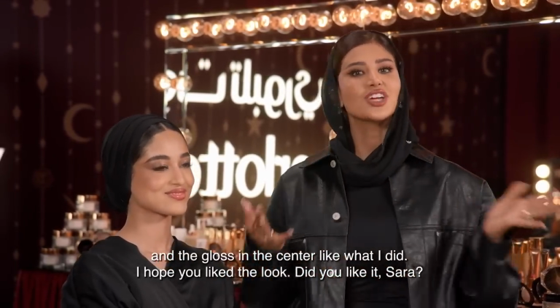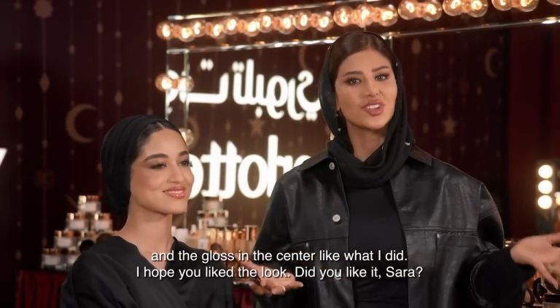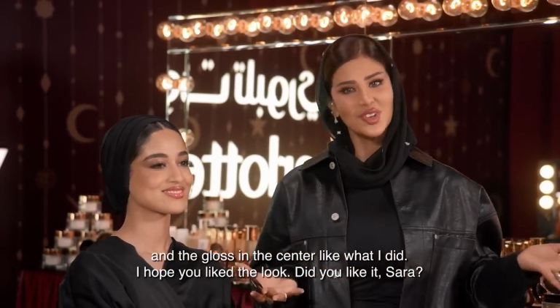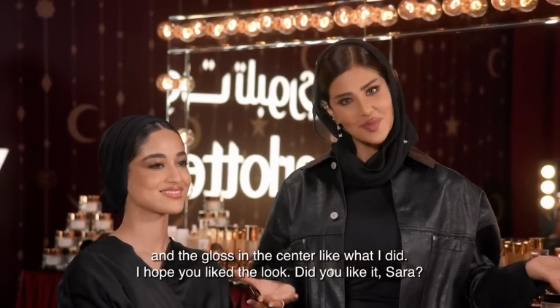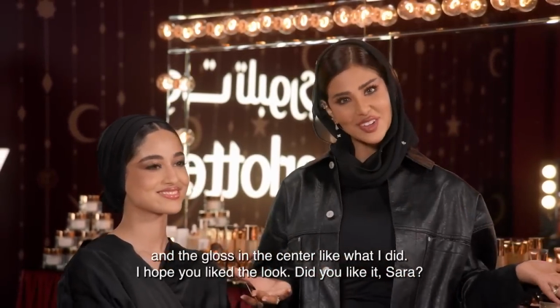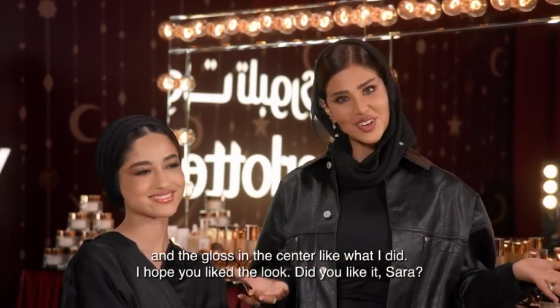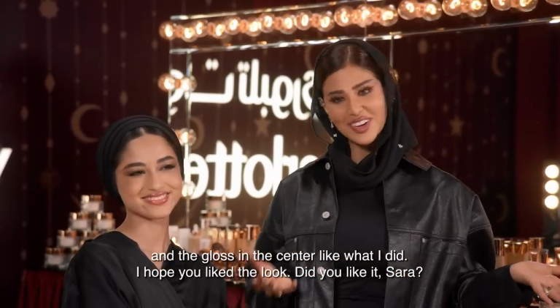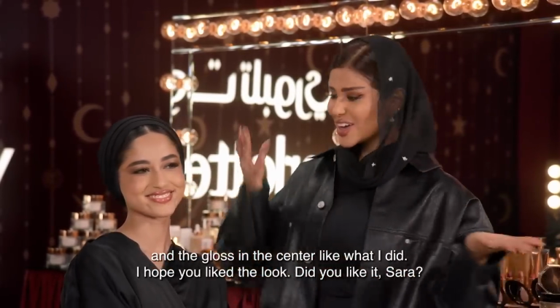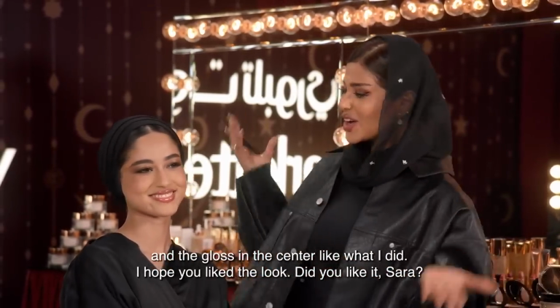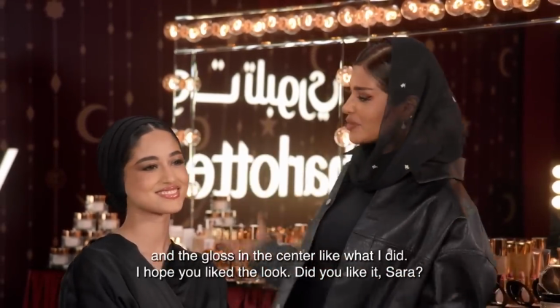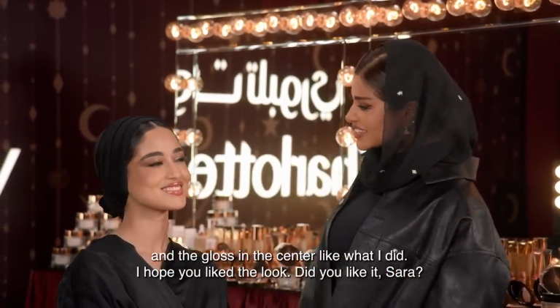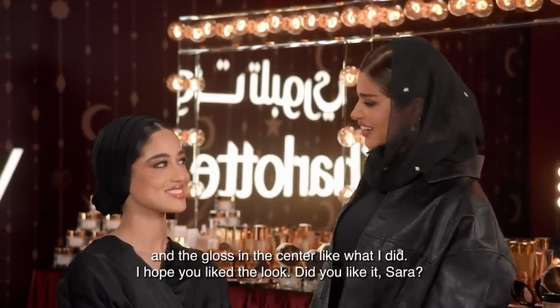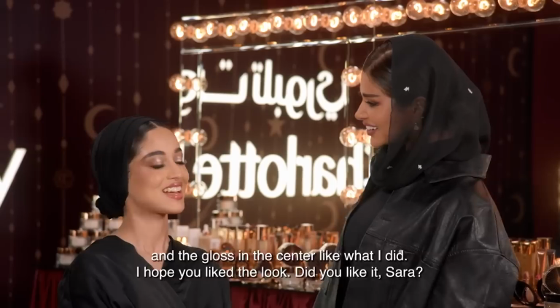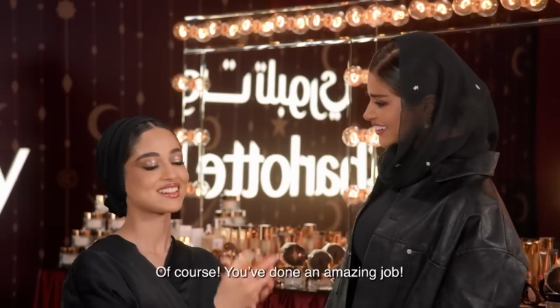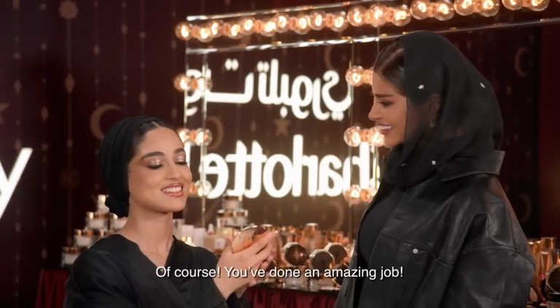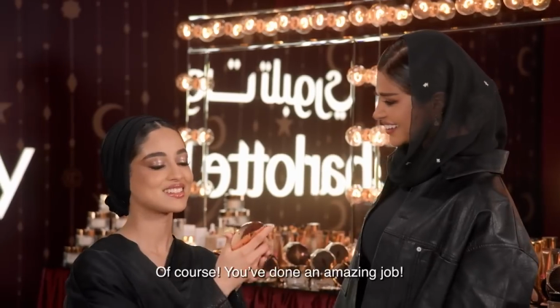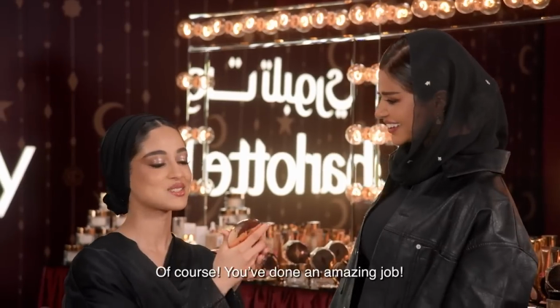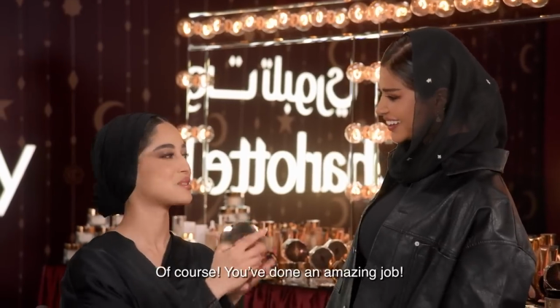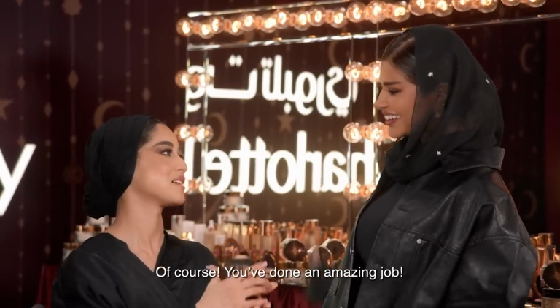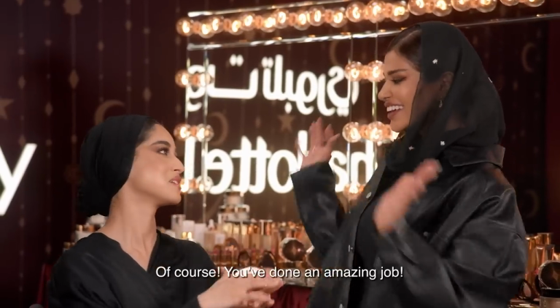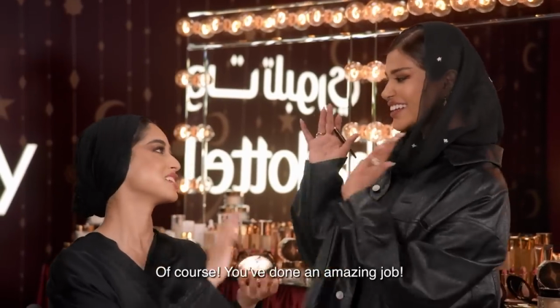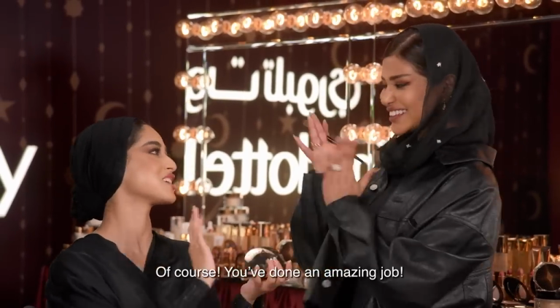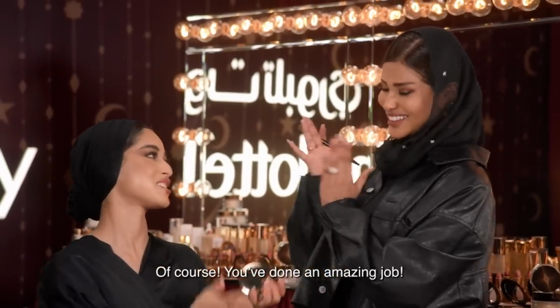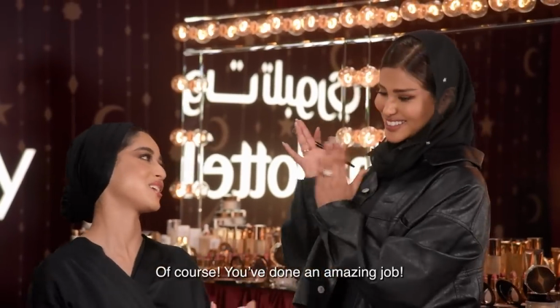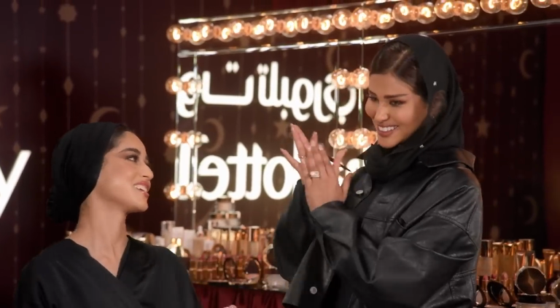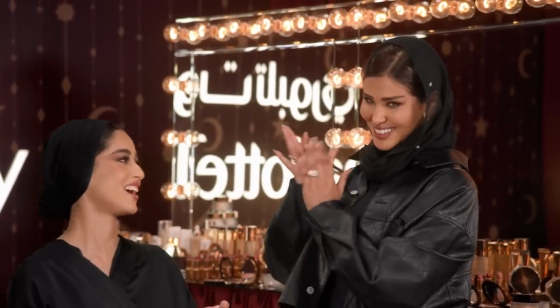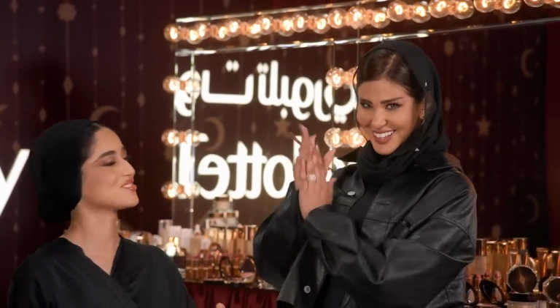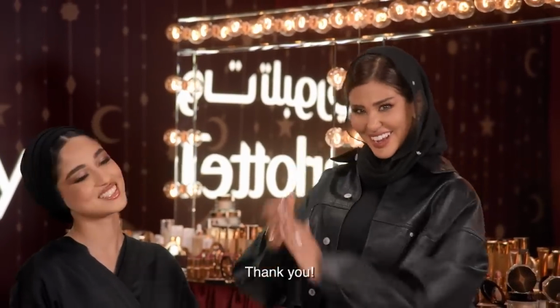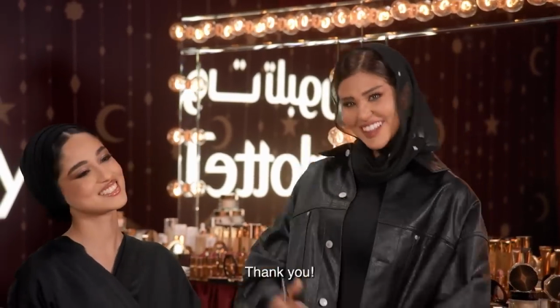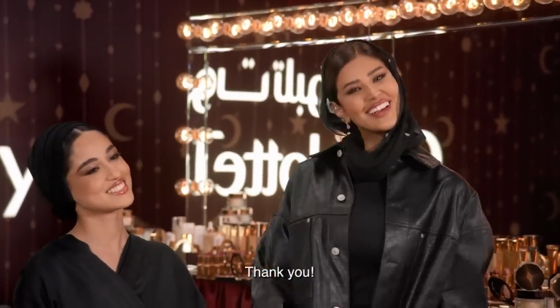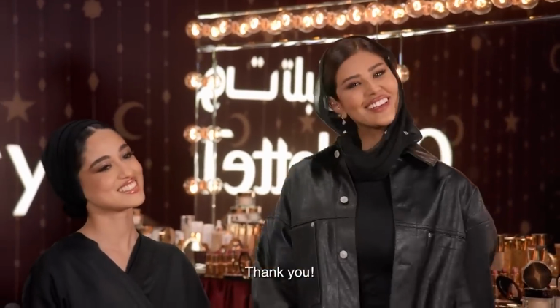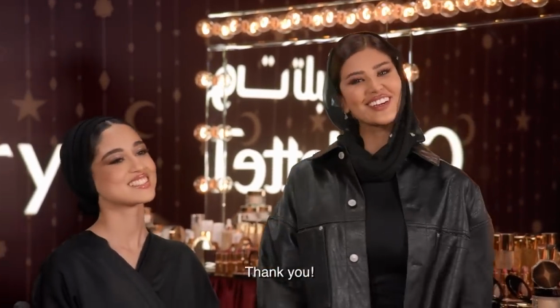I hope you all love the look. Do you love it, Sarah? Of course, I love it. Thank you.